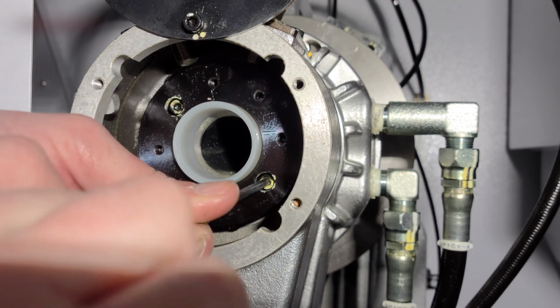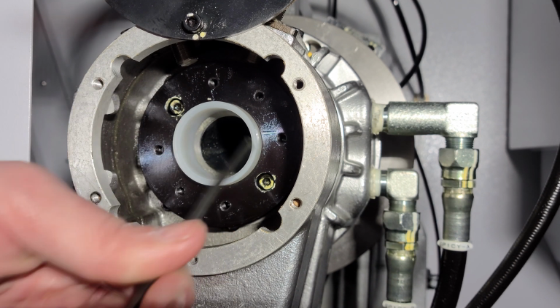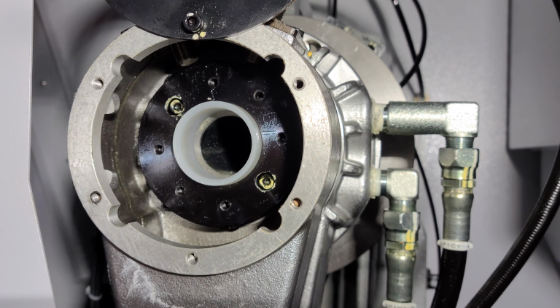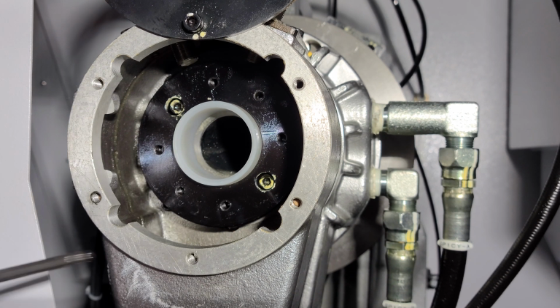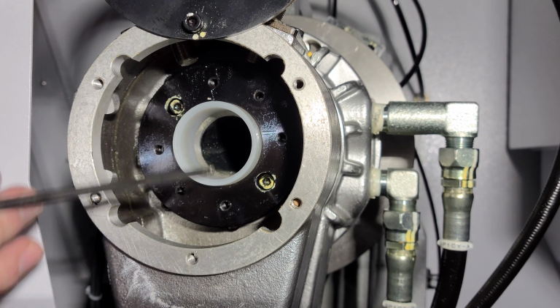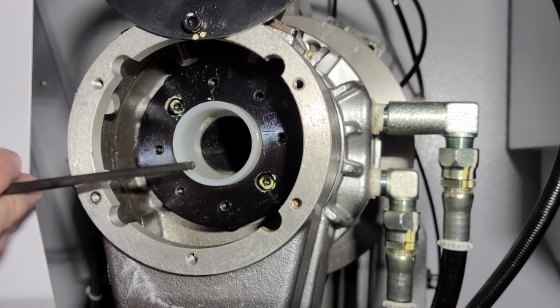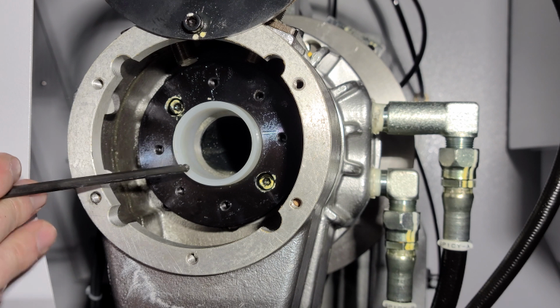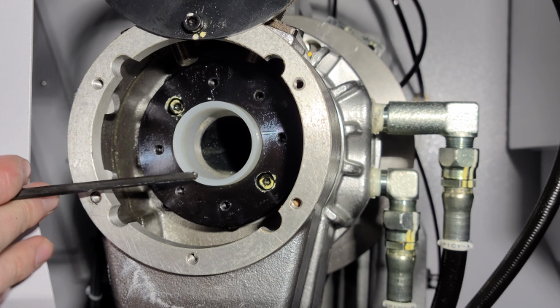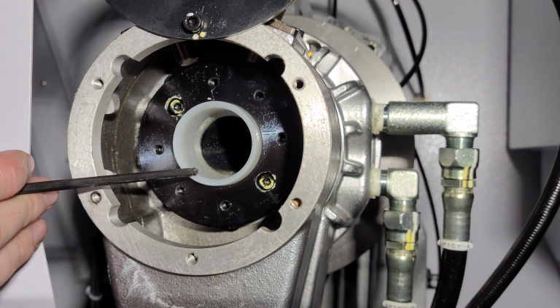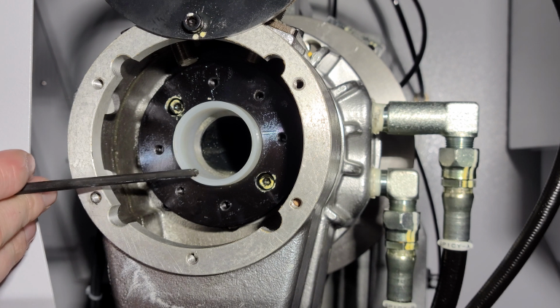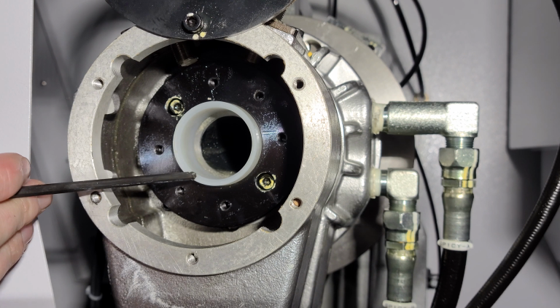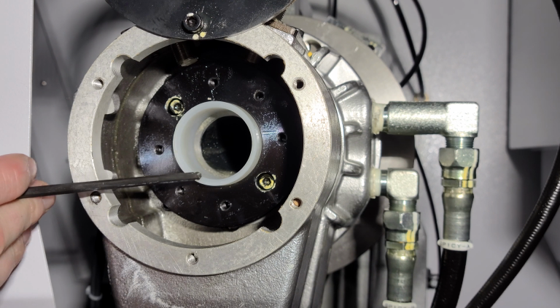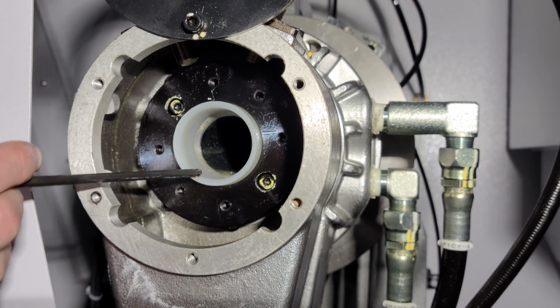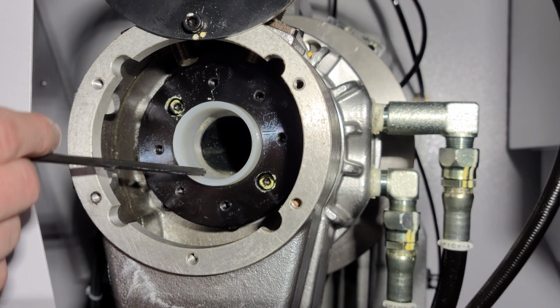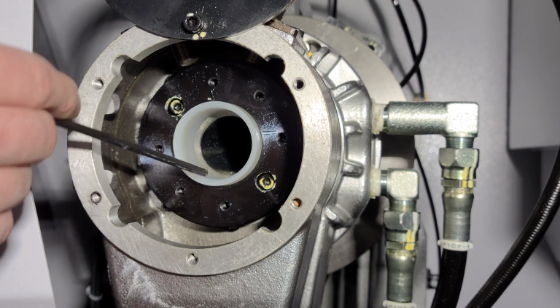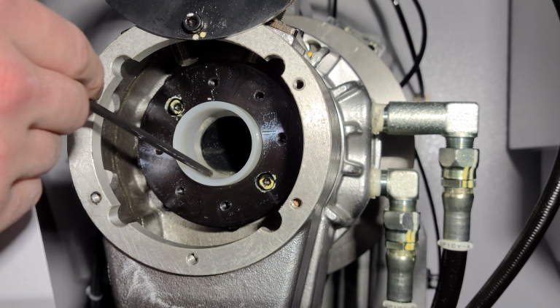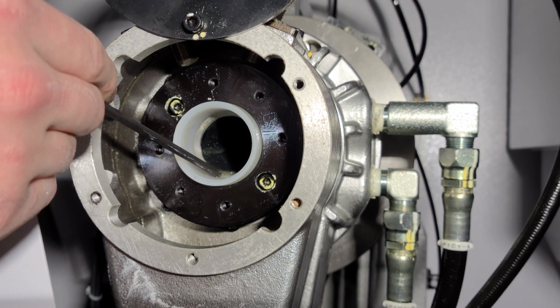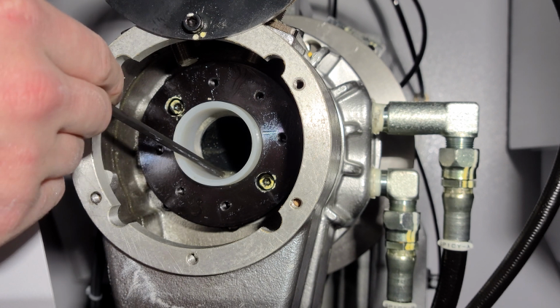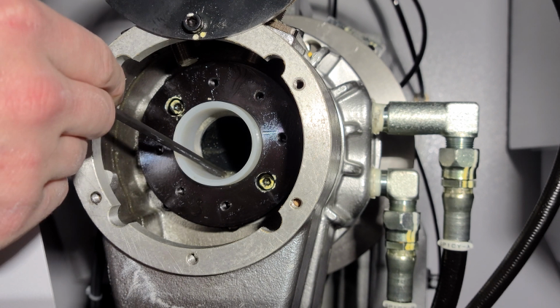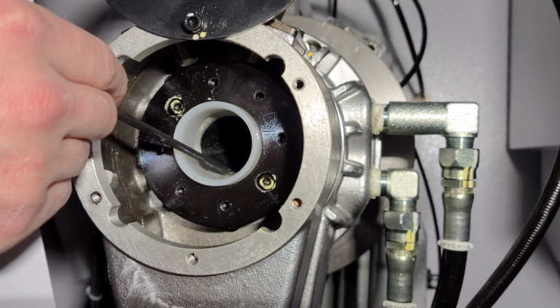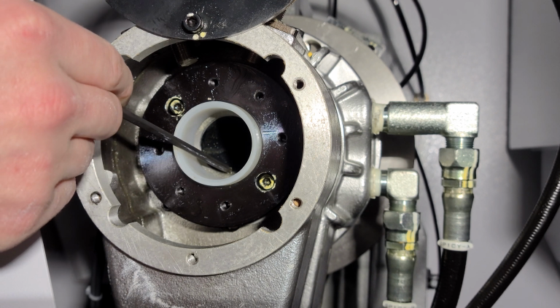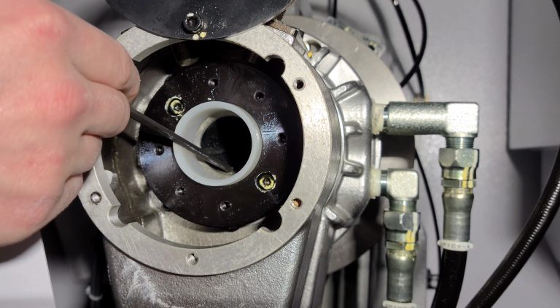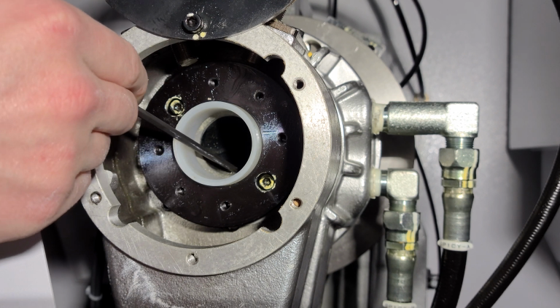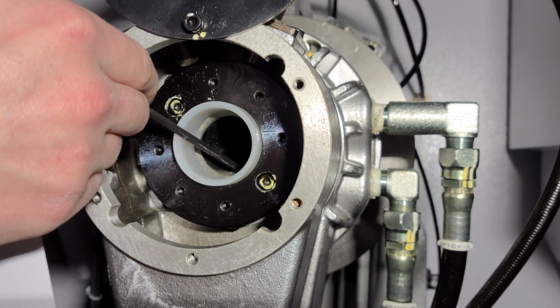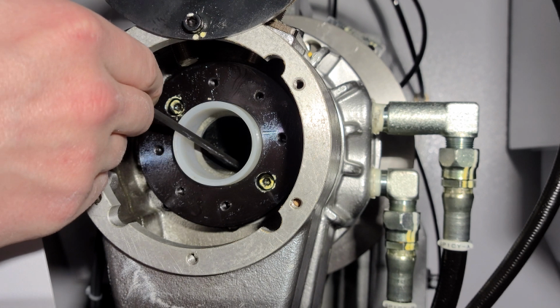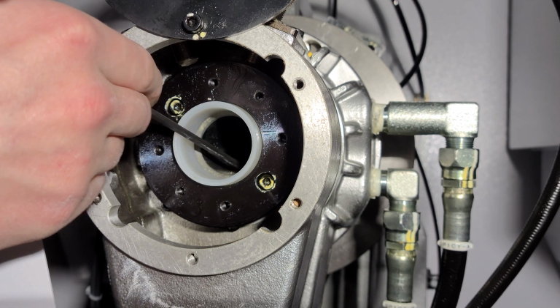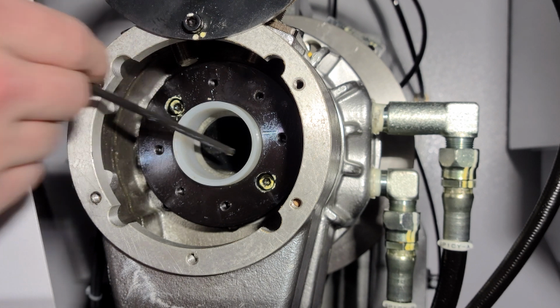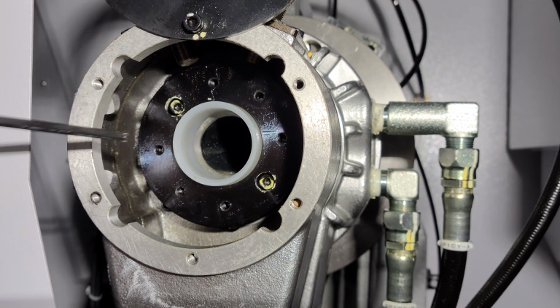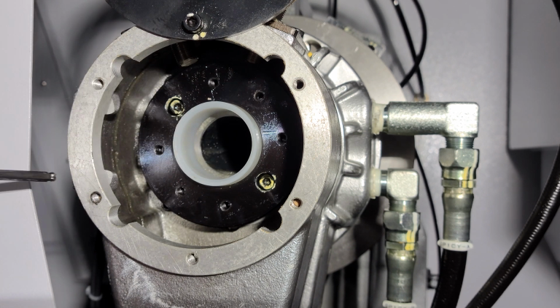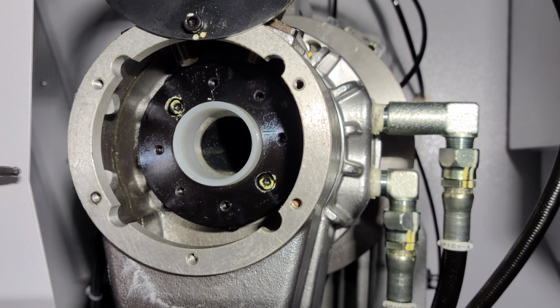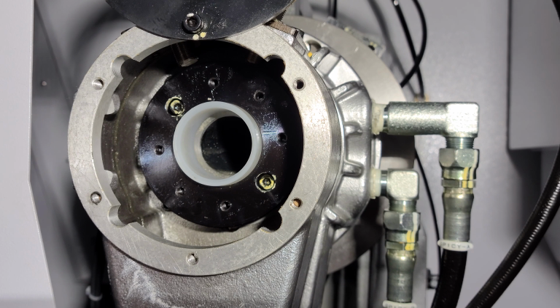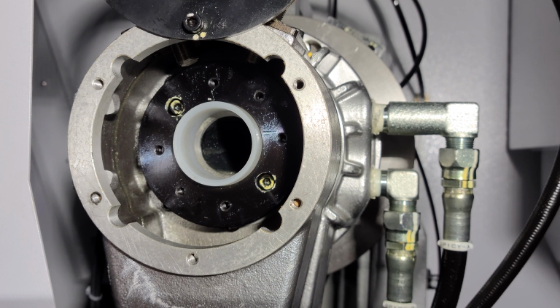The purpose of the spindle liner, as seen here, is to slowly guide the bar up into the spindle liner without slamming the back side of the liner itself.